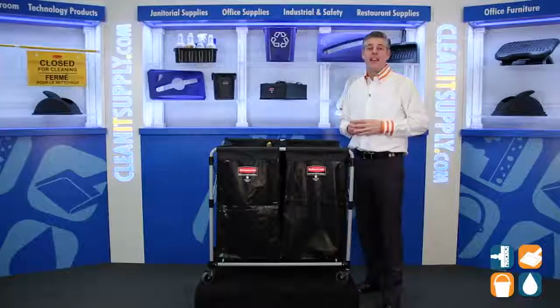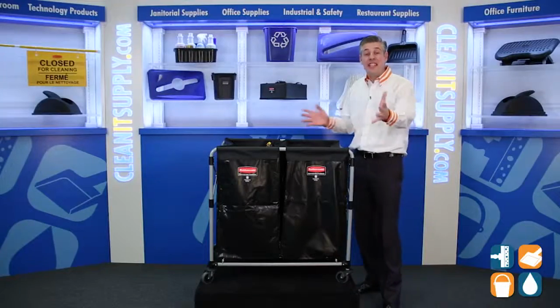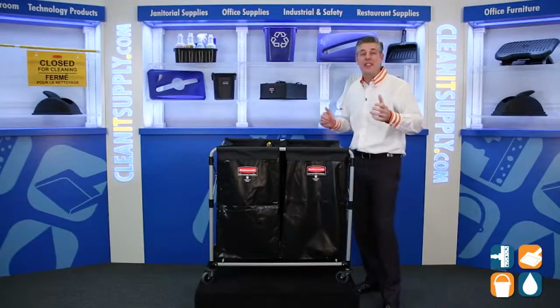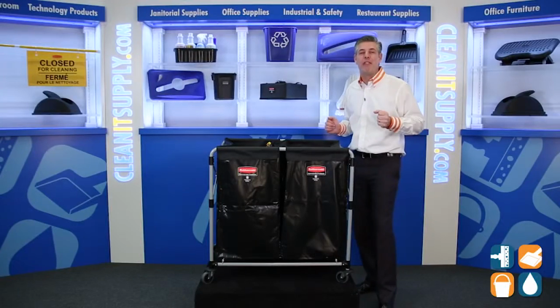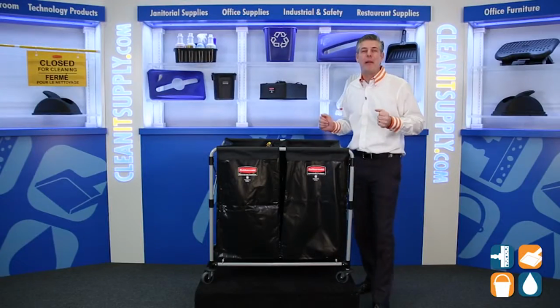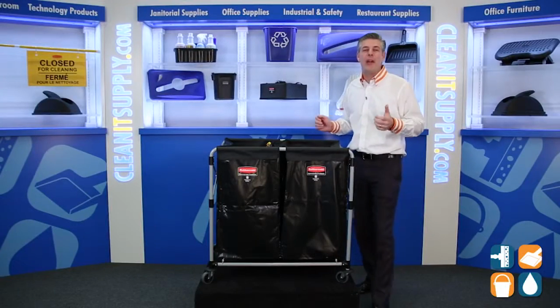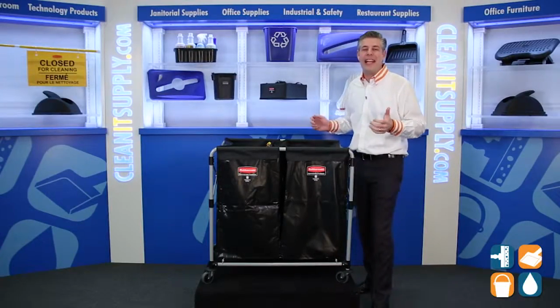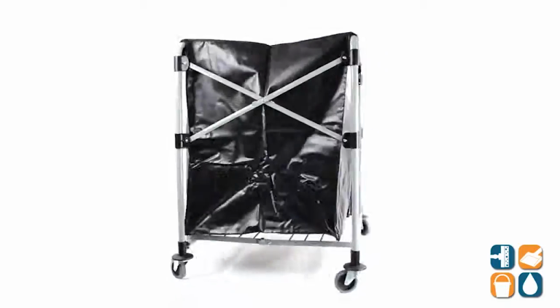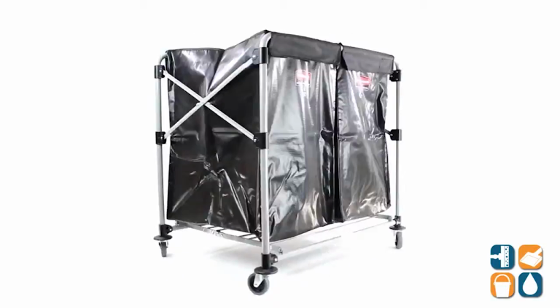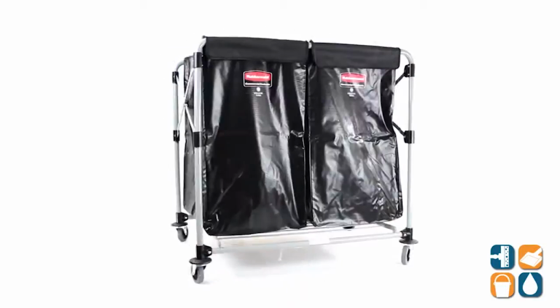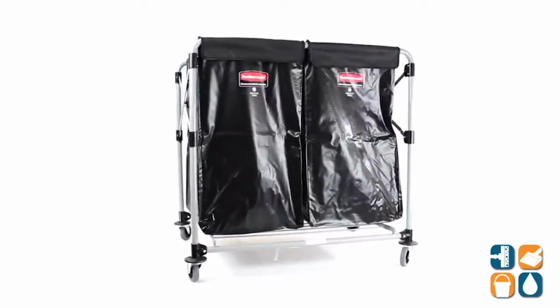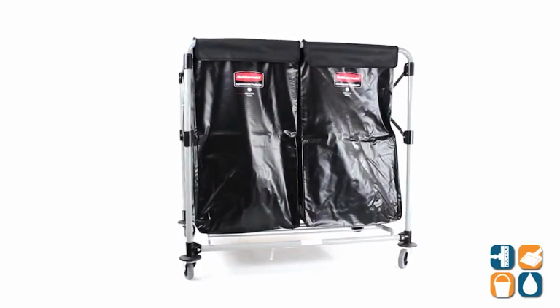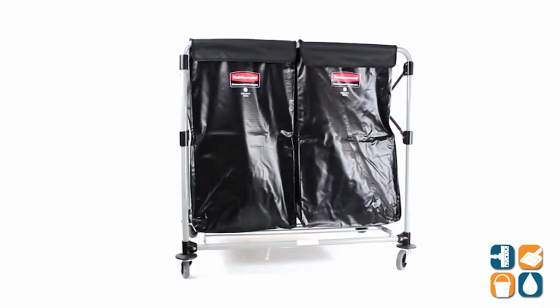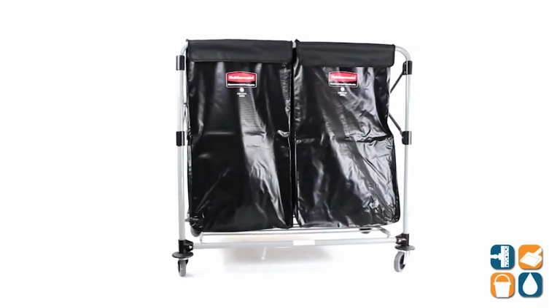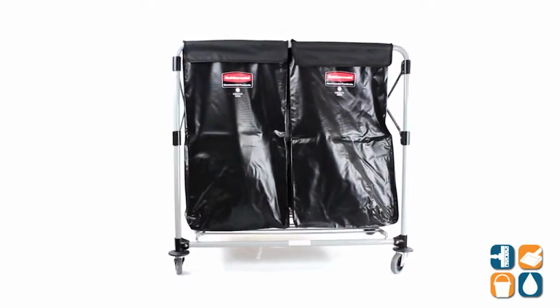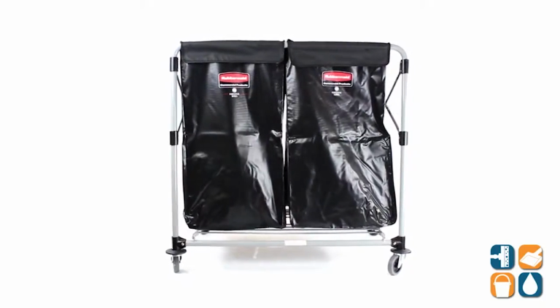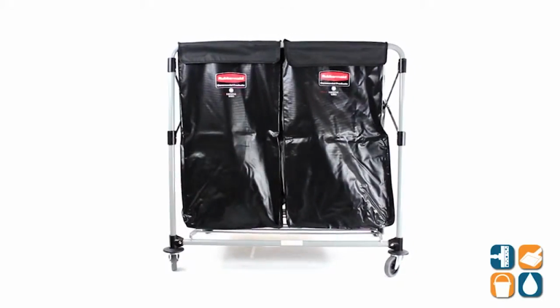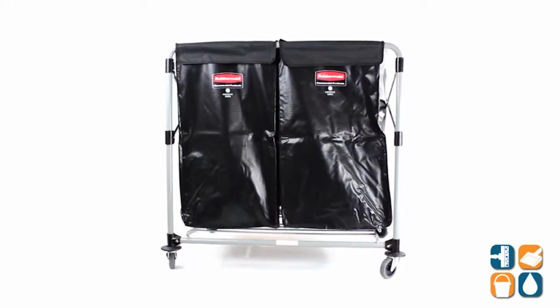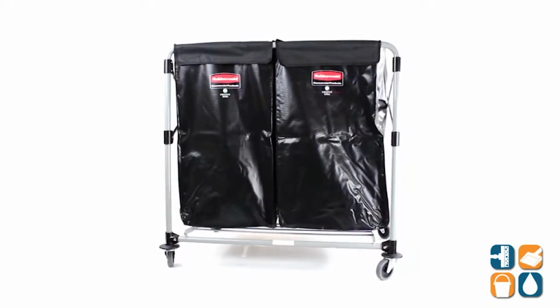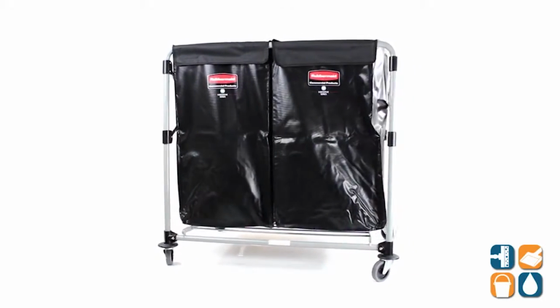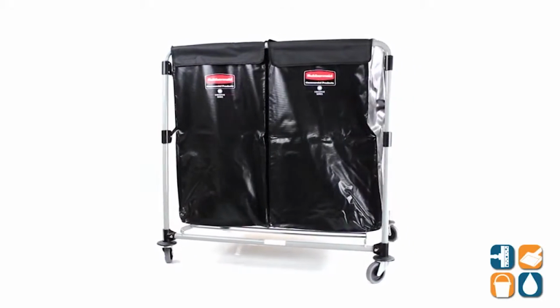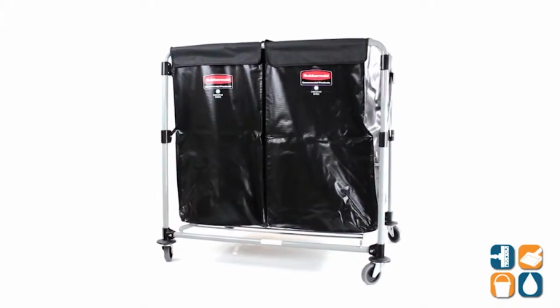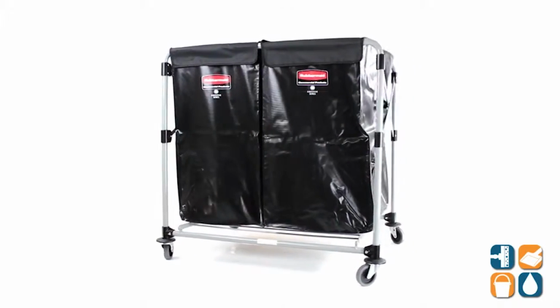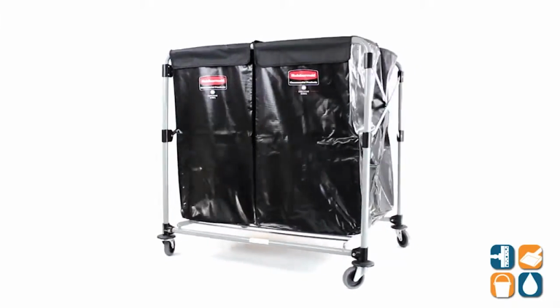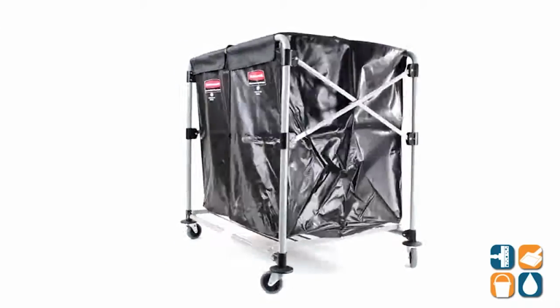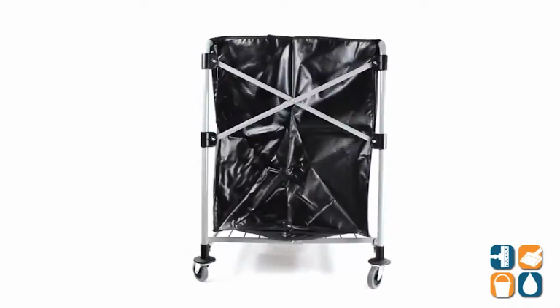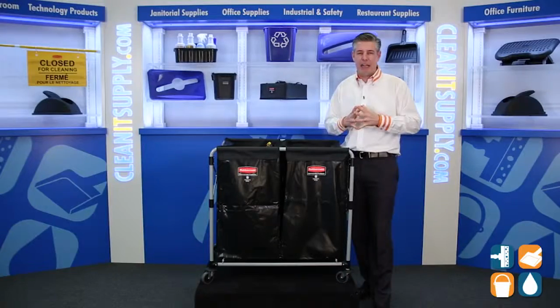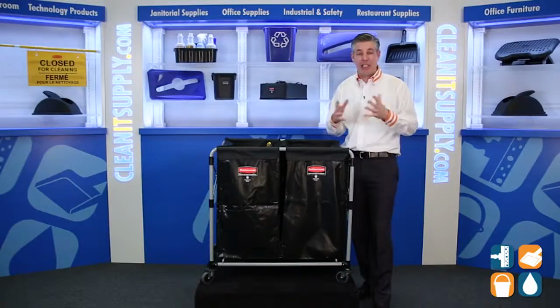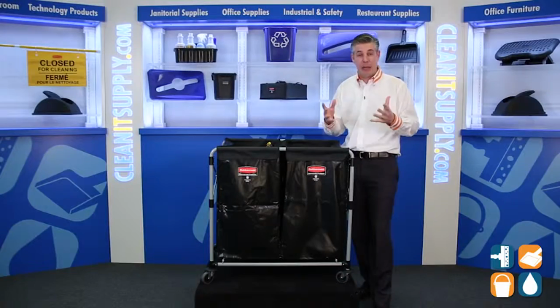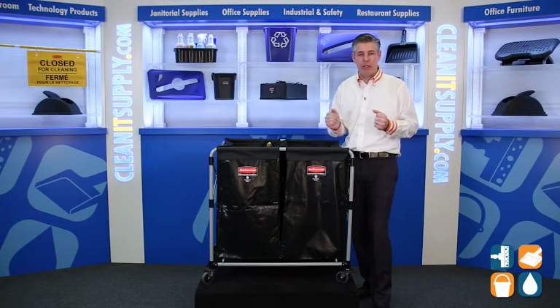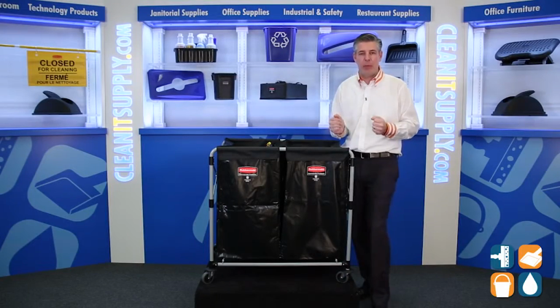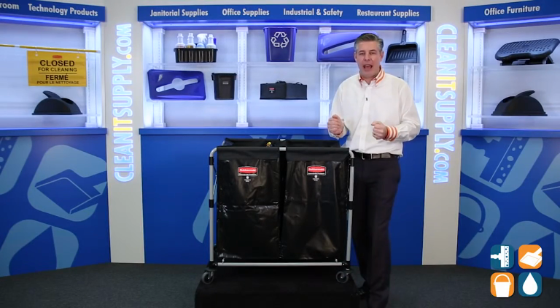This is the Rubbermaid 1881-781 Collapsible Steel X Cart from Rubbermaid Commercial in Black. Let's break it down before we tell you what it's all about.